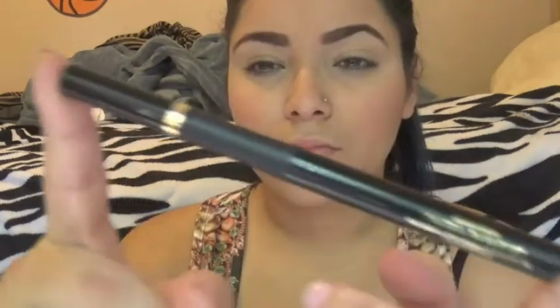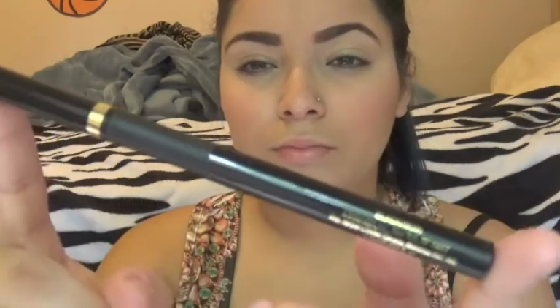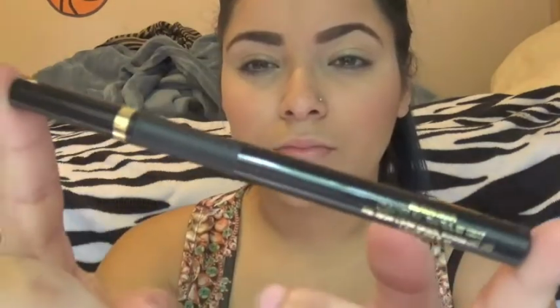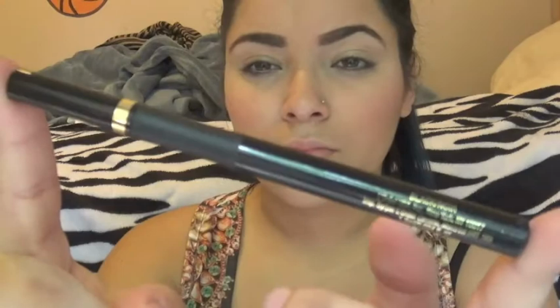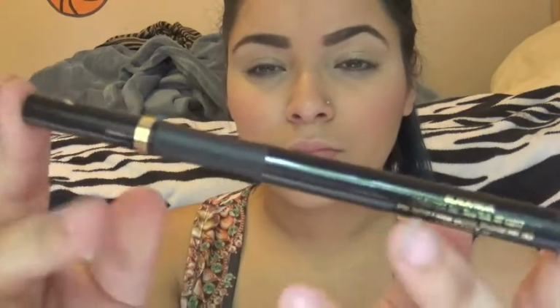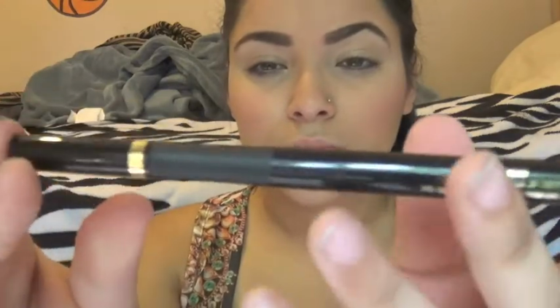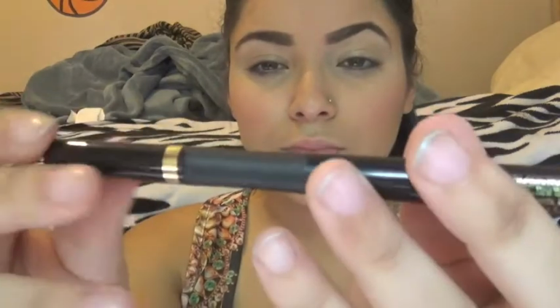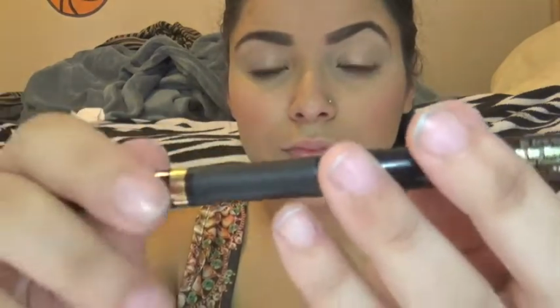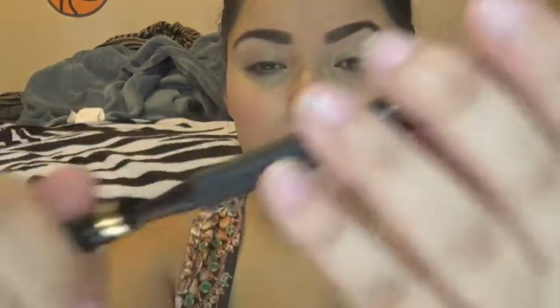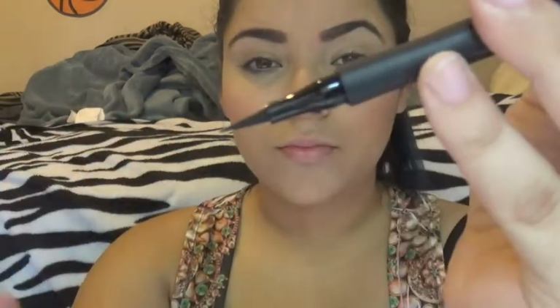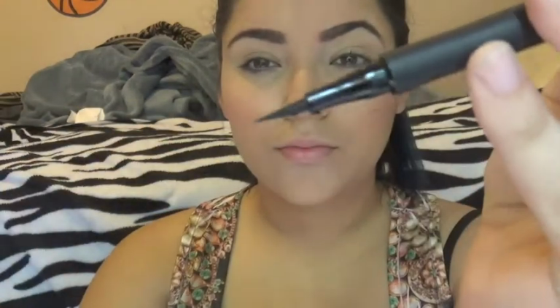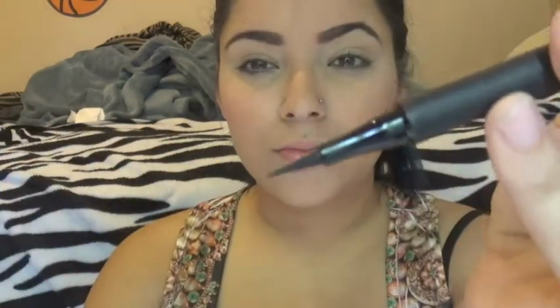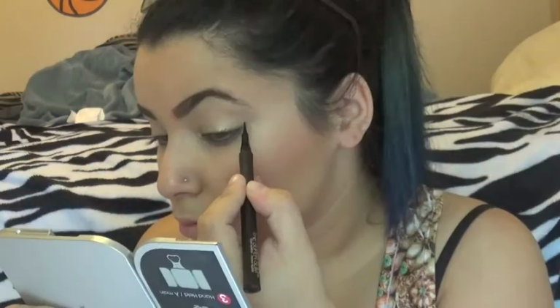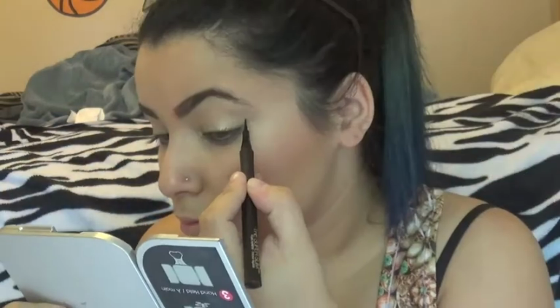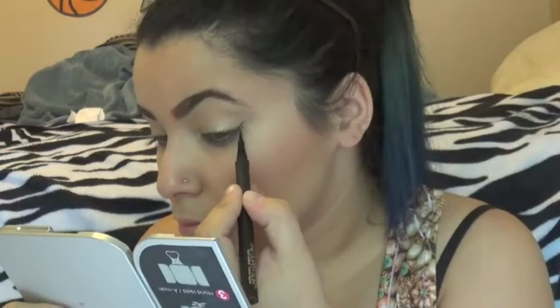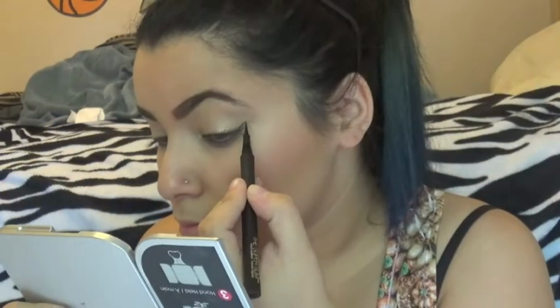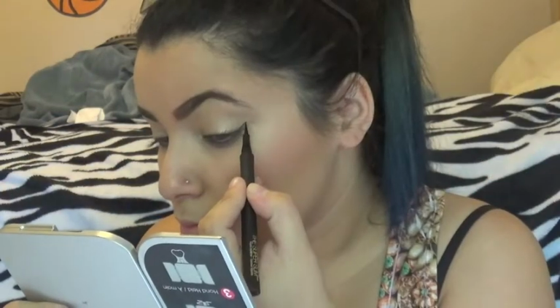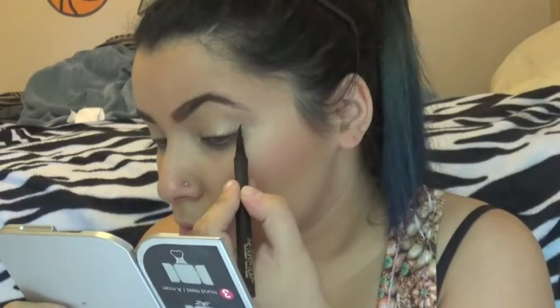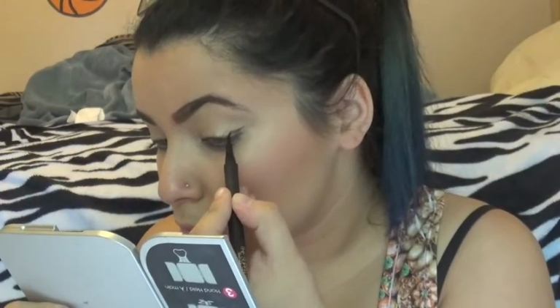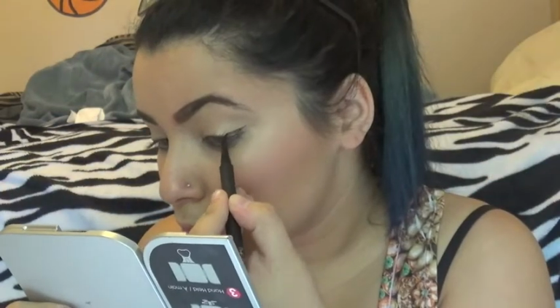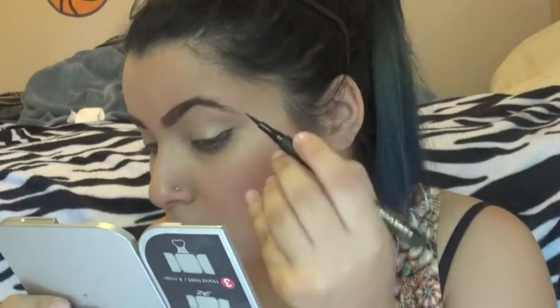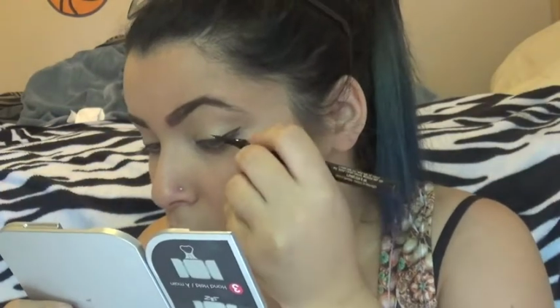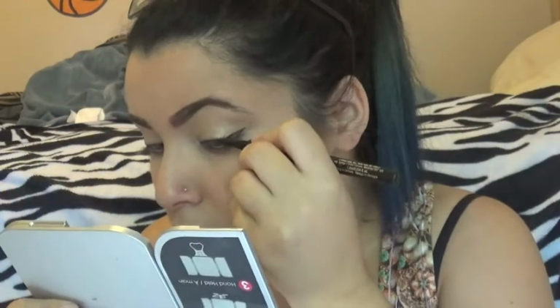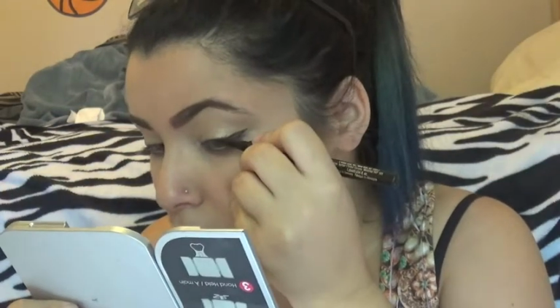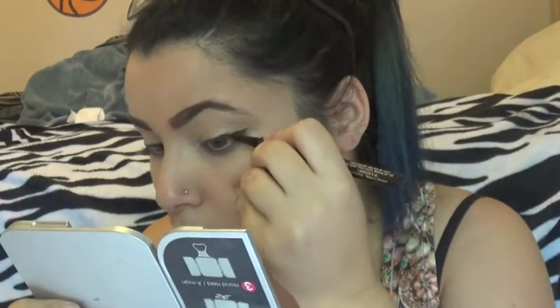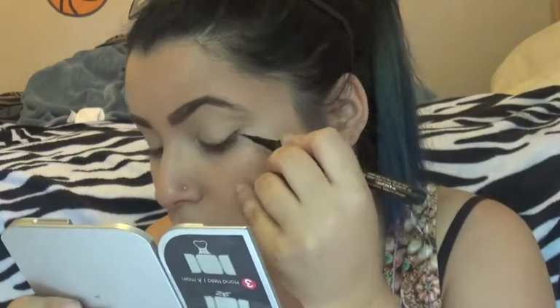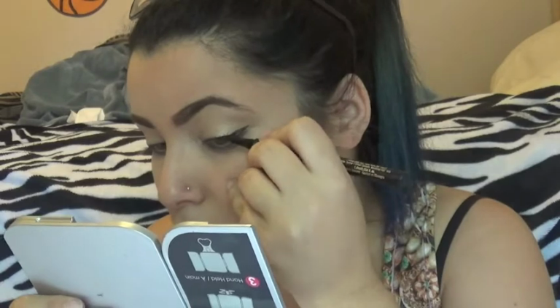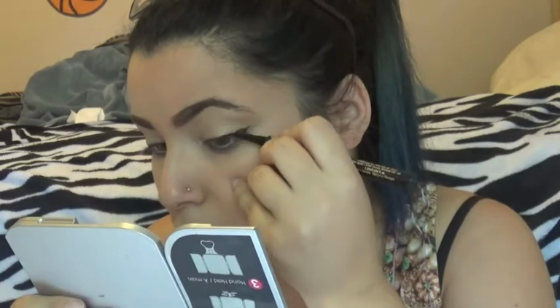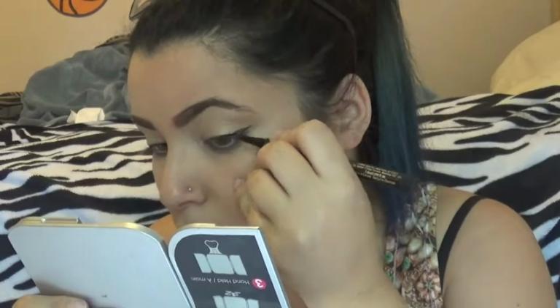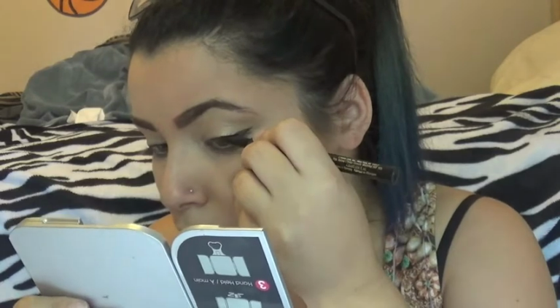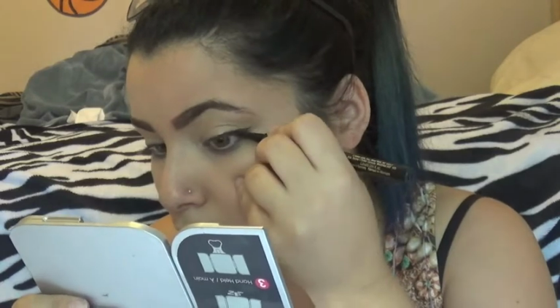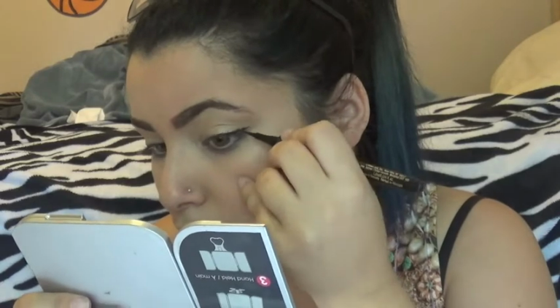Going in with my trusty sidekick, the Infallible Super Slim Liquid Eyeliner, and I'm just doing my infamous cat eye.